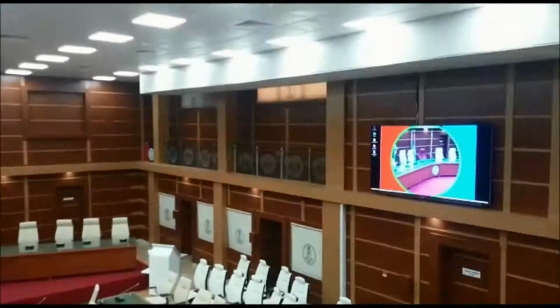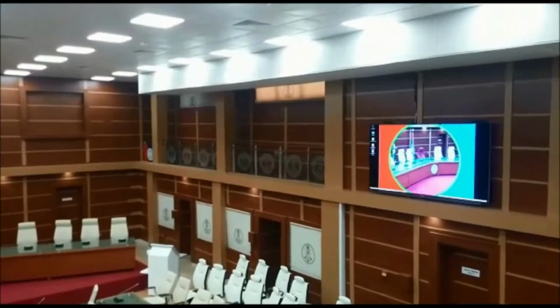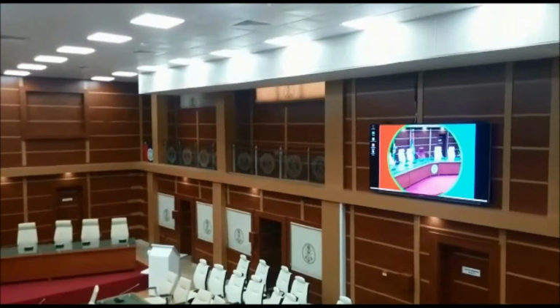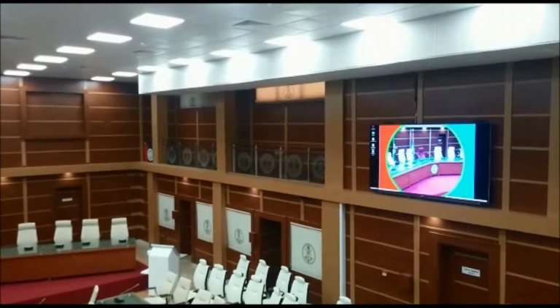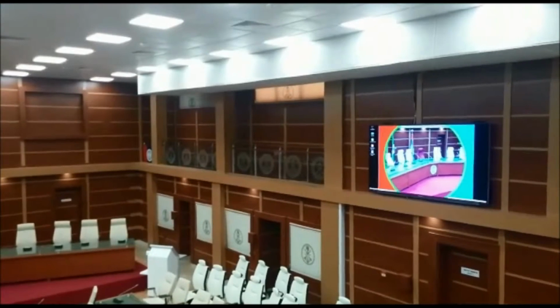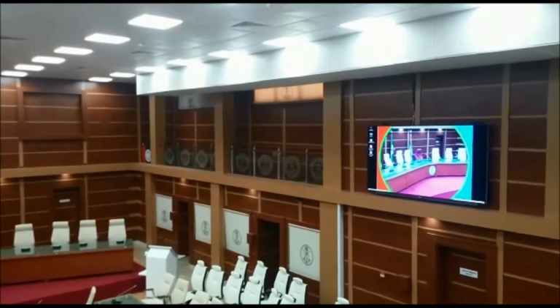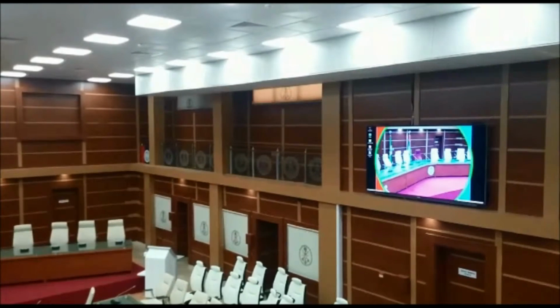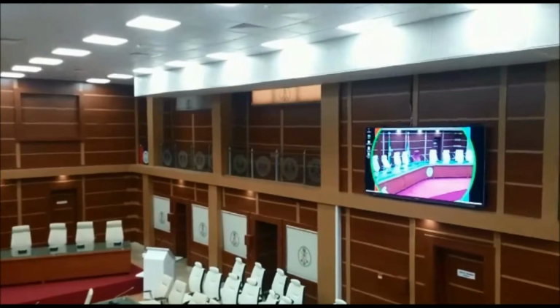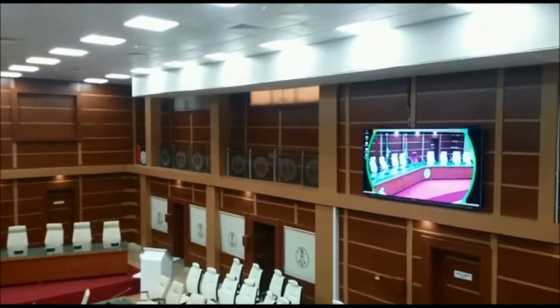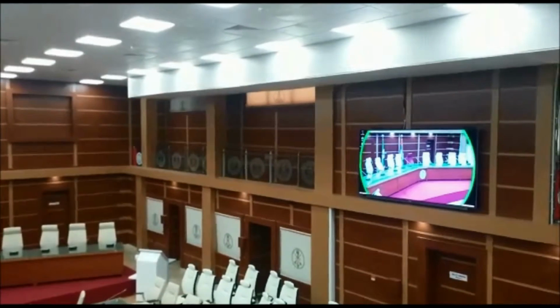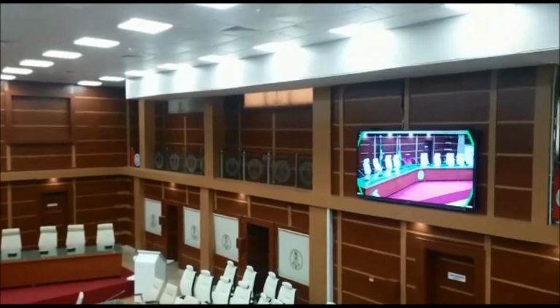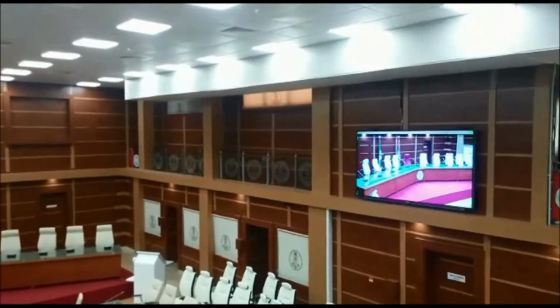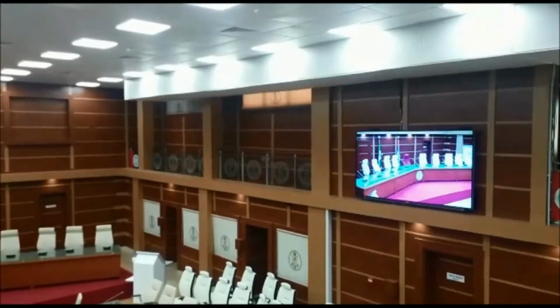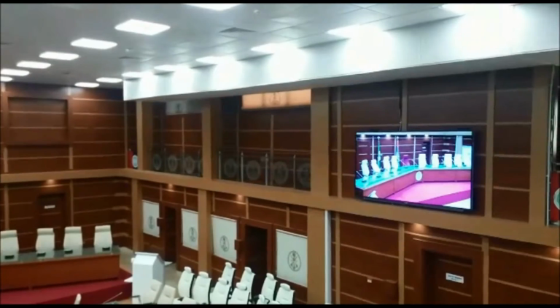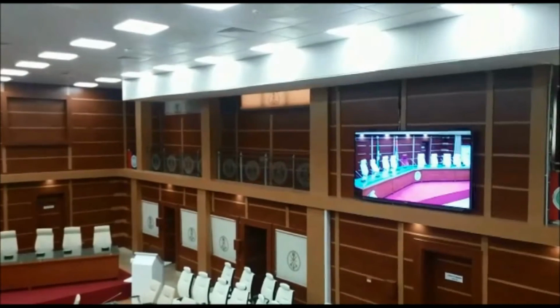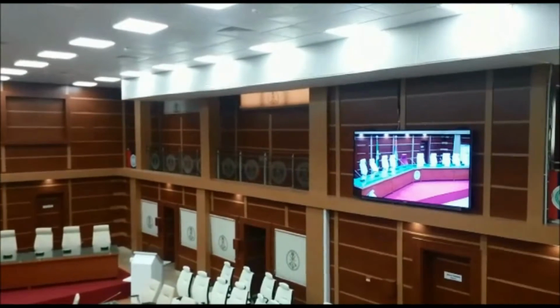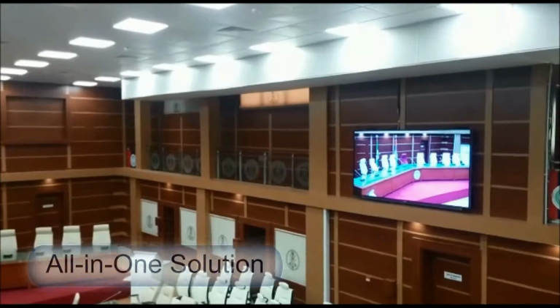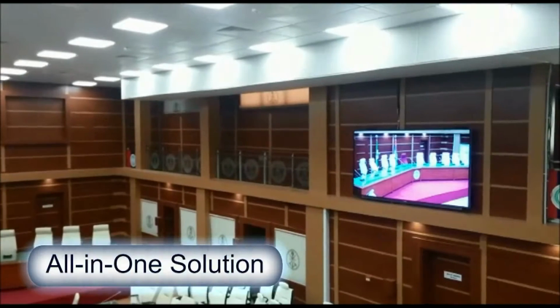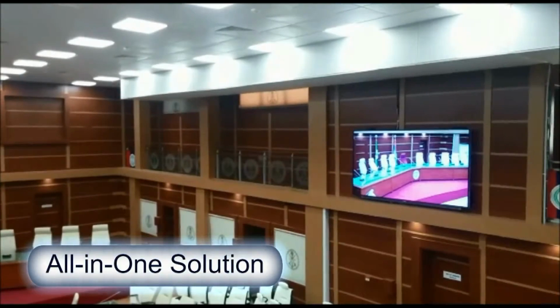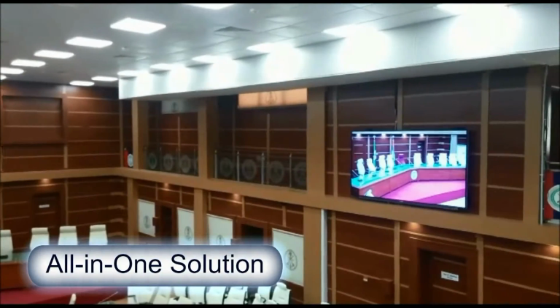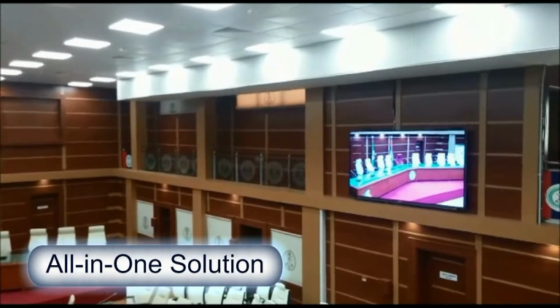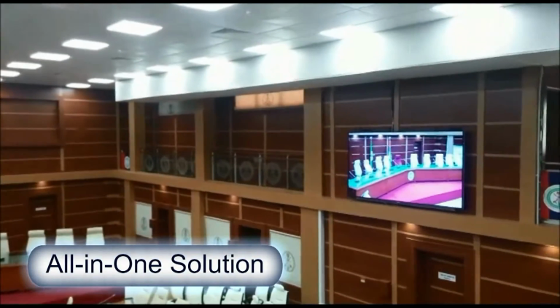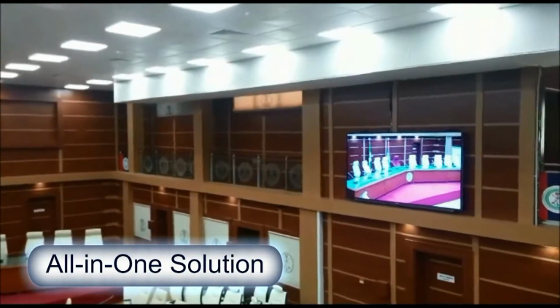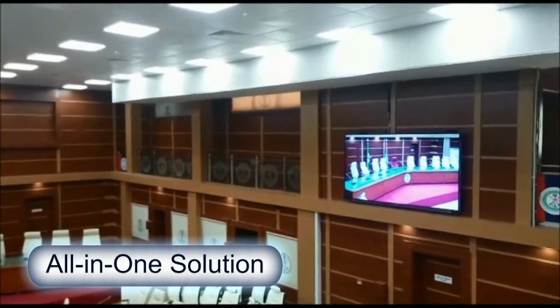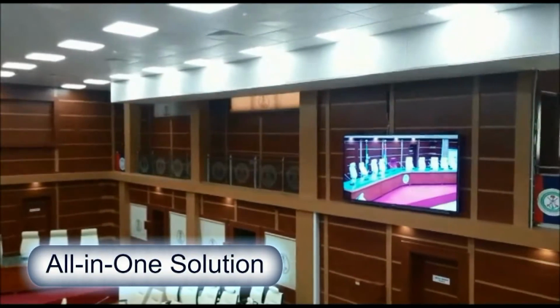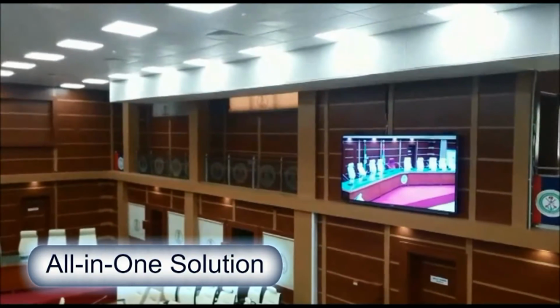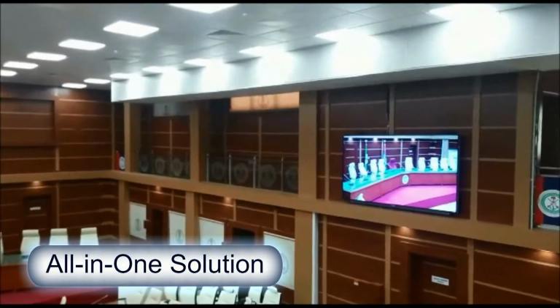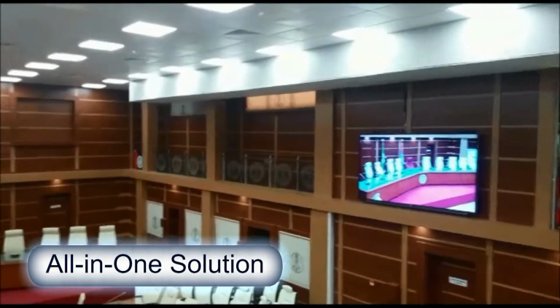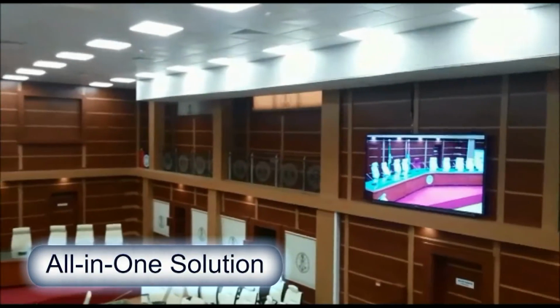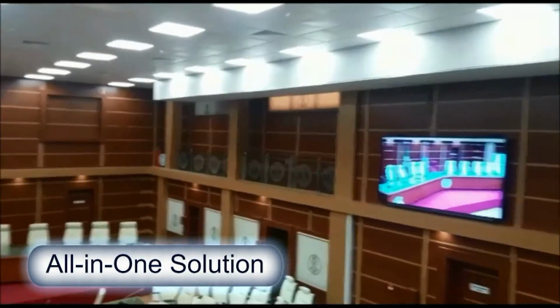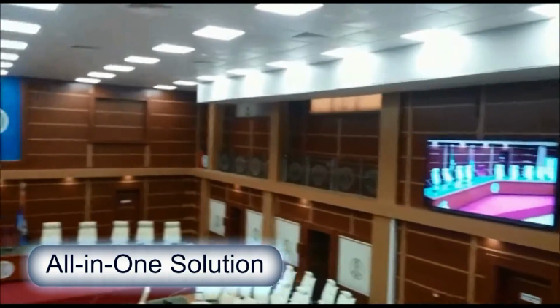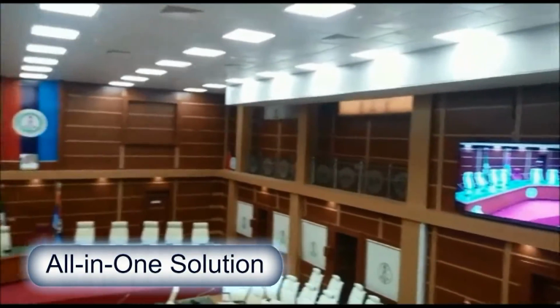Pan, zoom, and tilt cameras are remotely controlled to view and record different sections of the room.